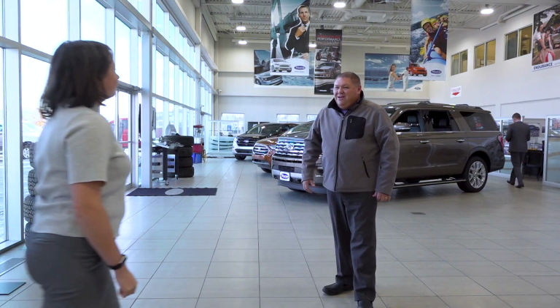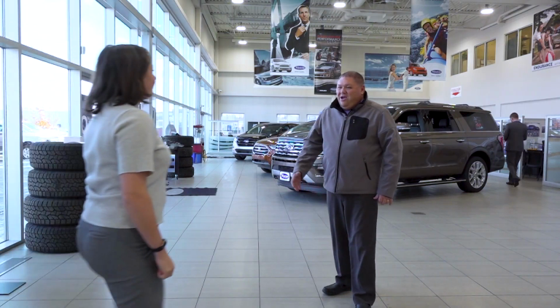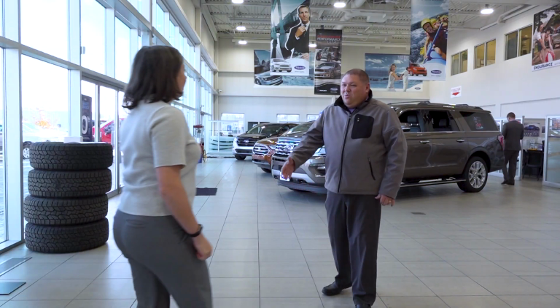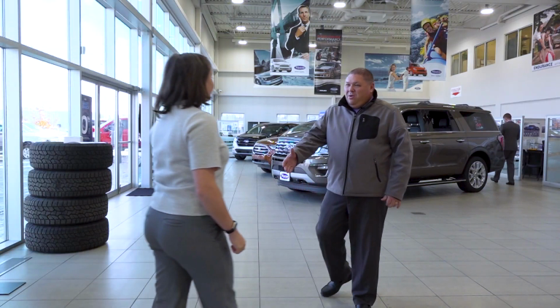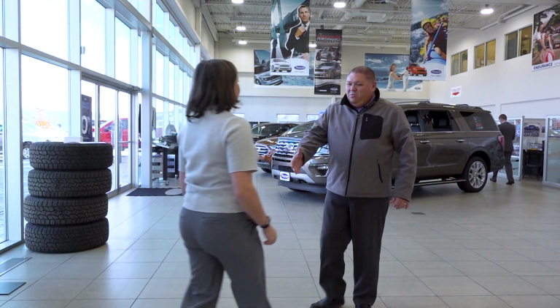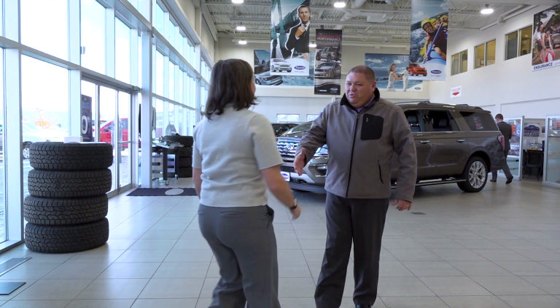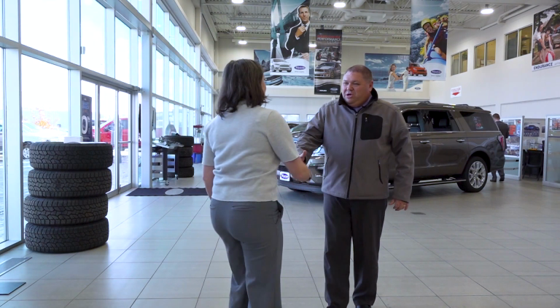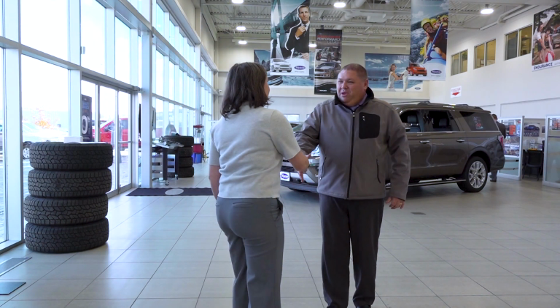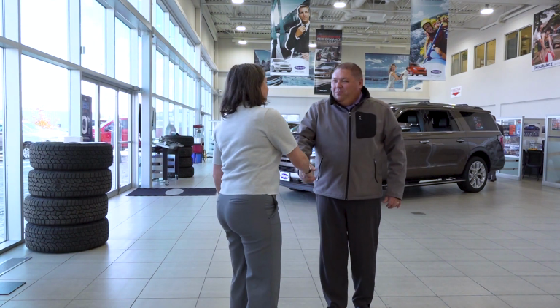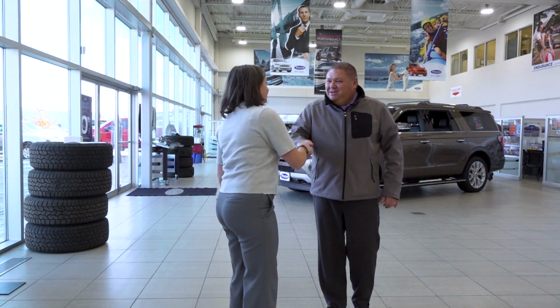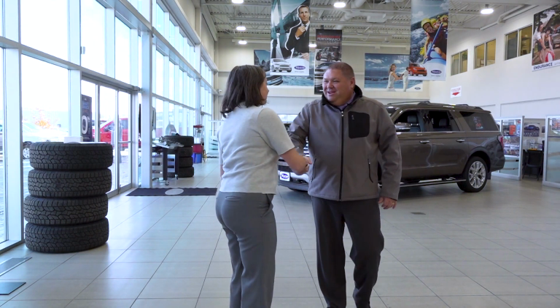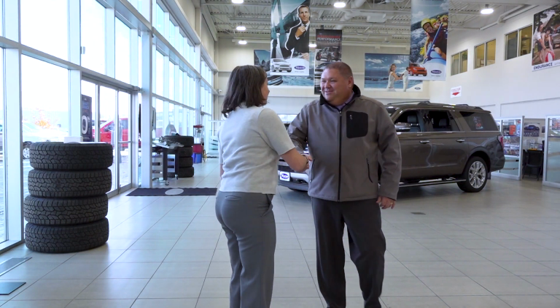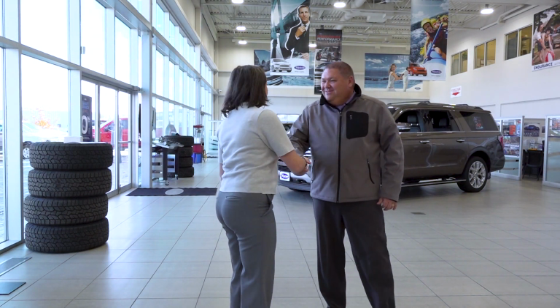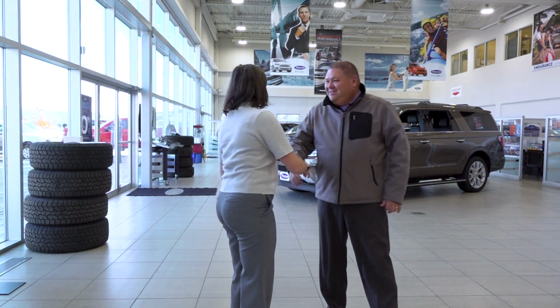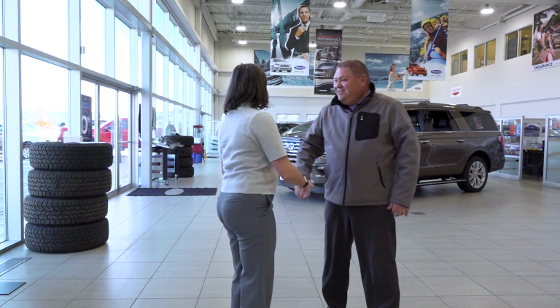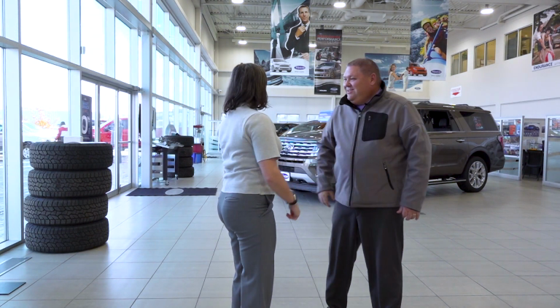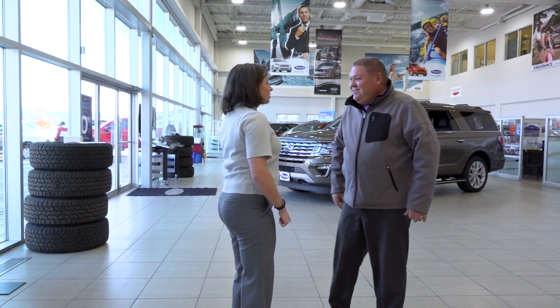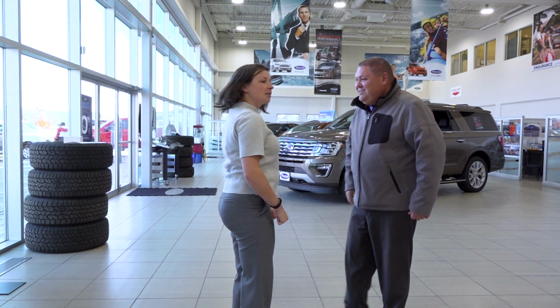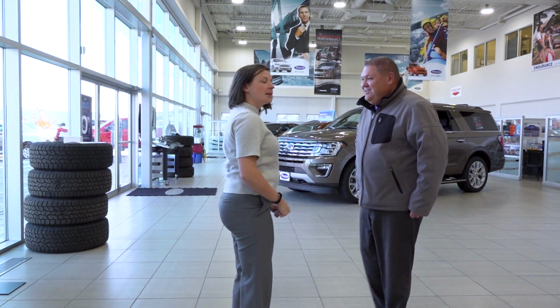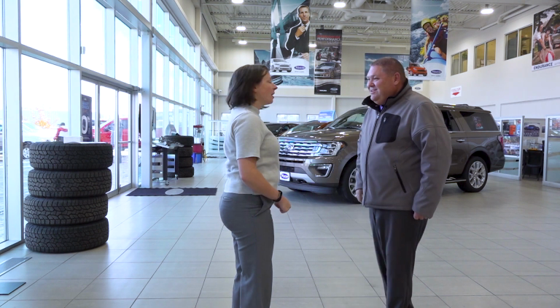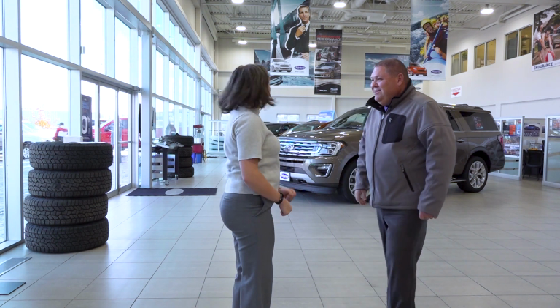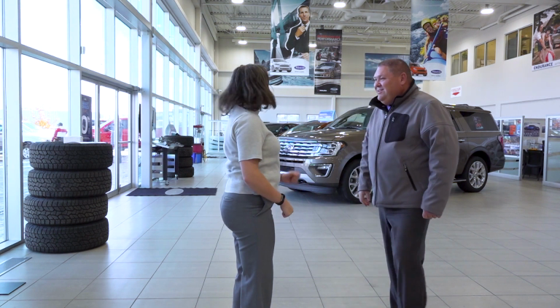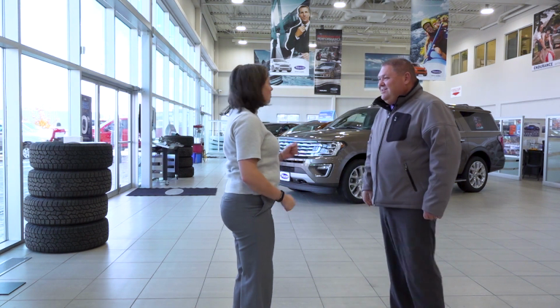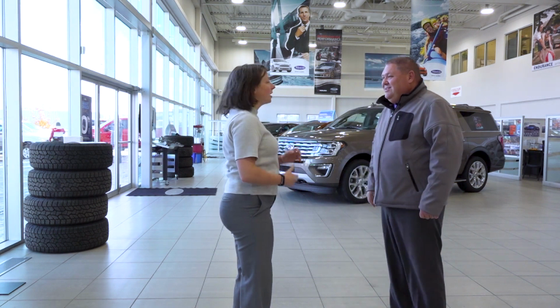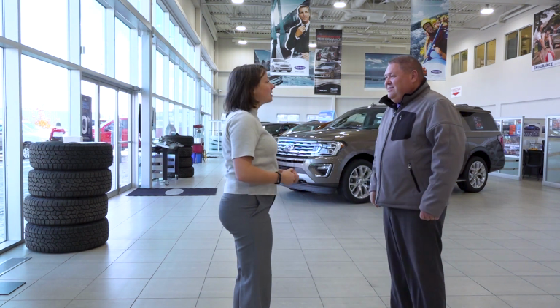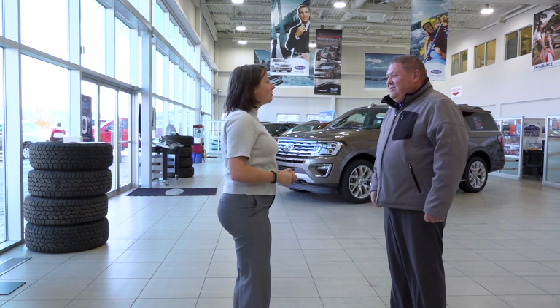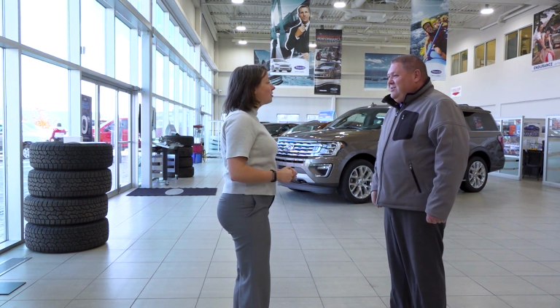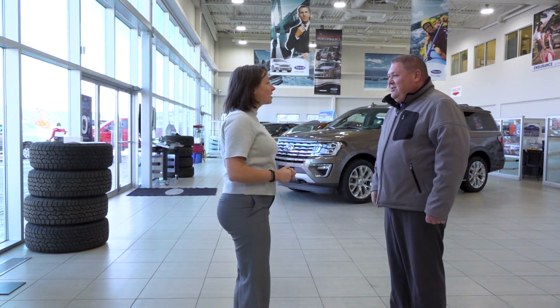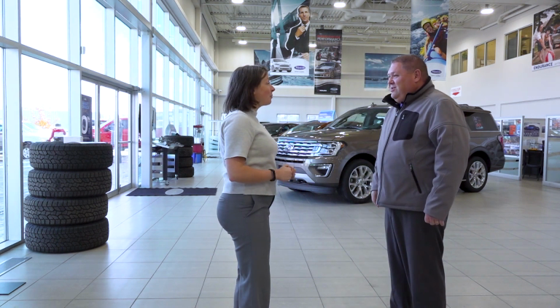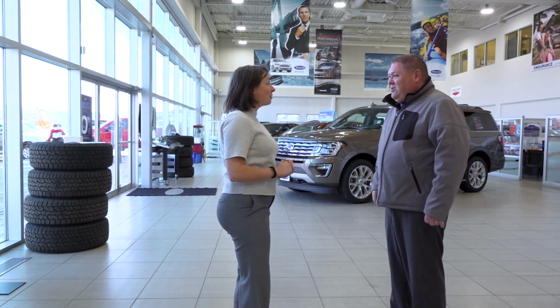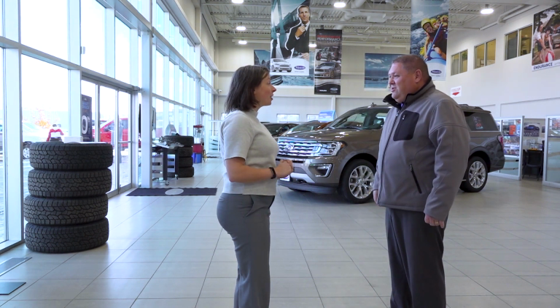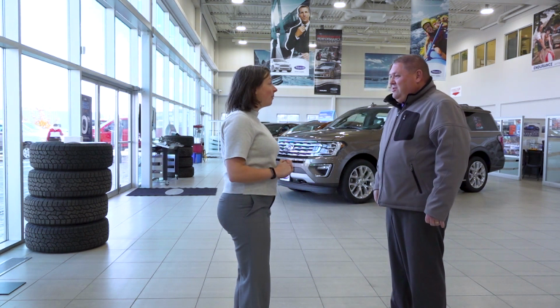Hi, welcome to Woodridge. How may I help you today? Hi, I'm interested in a 2018 Ford Escape. What have you got?